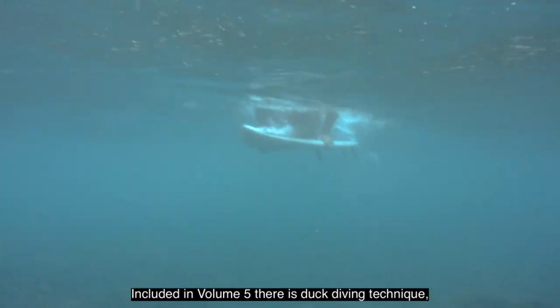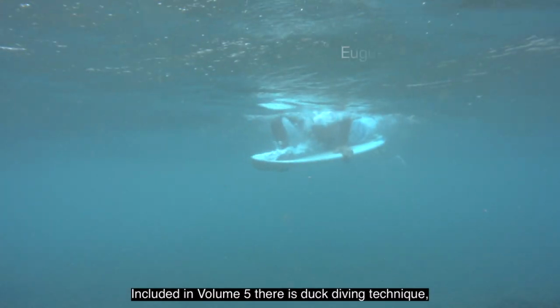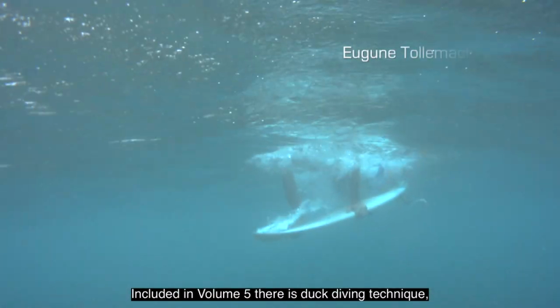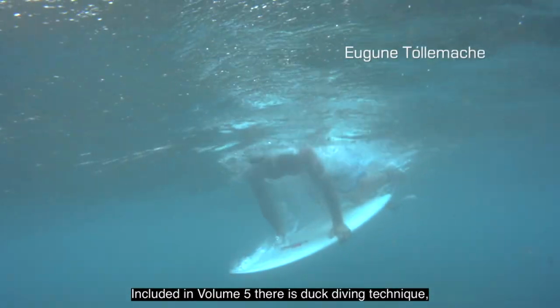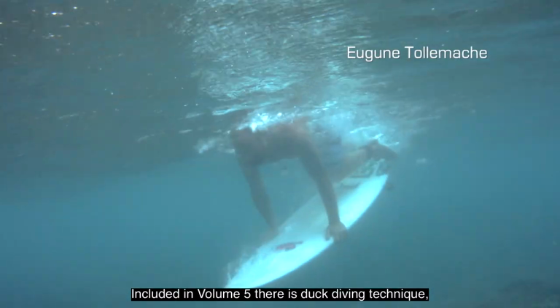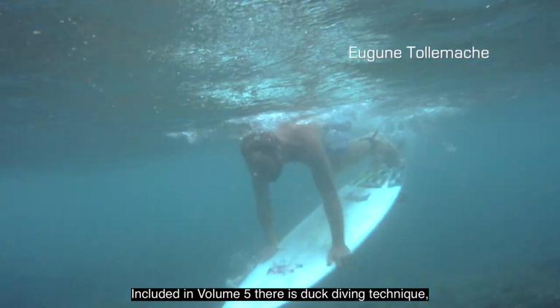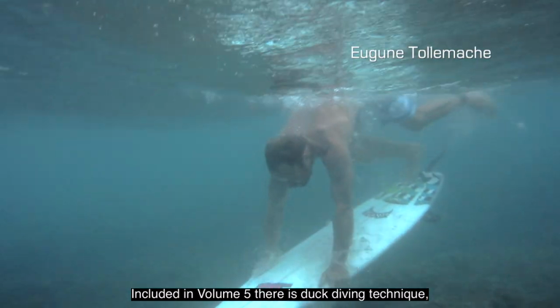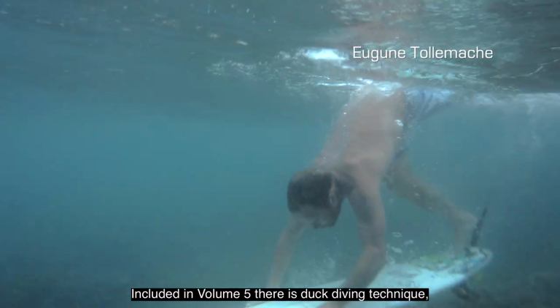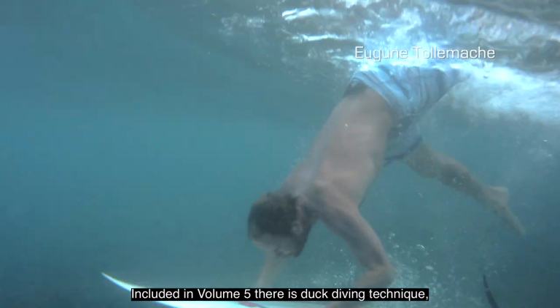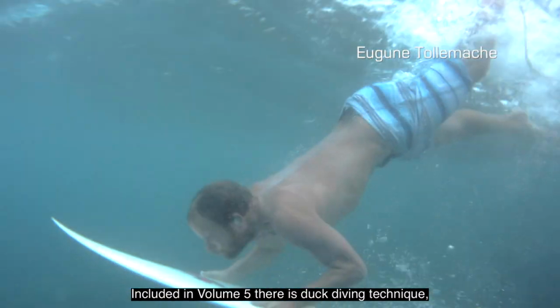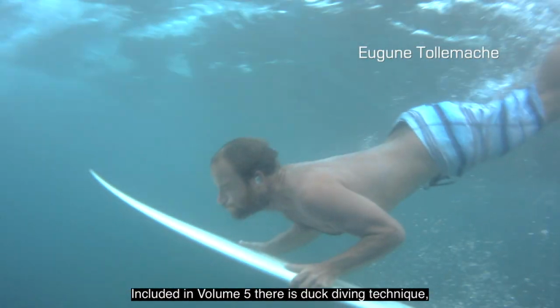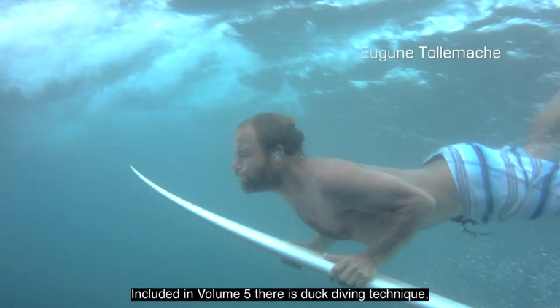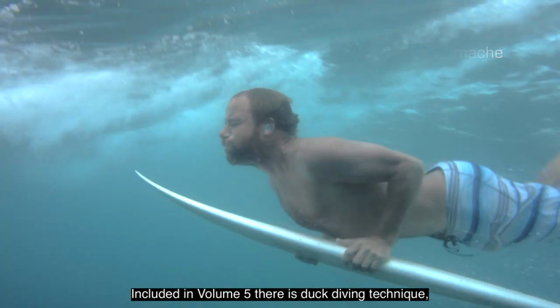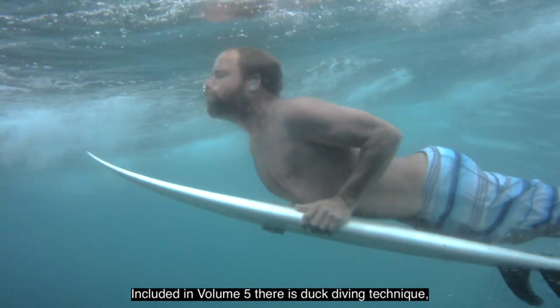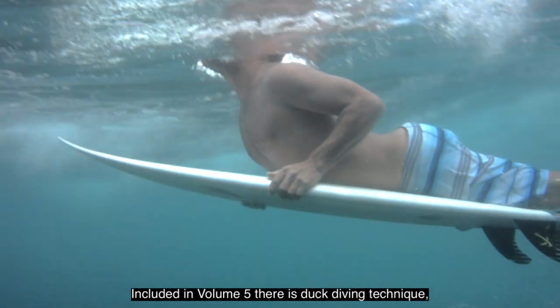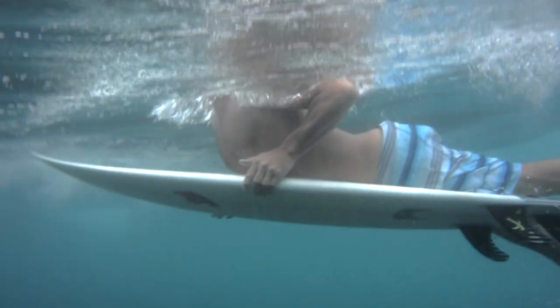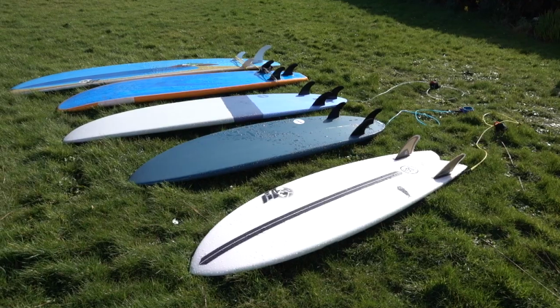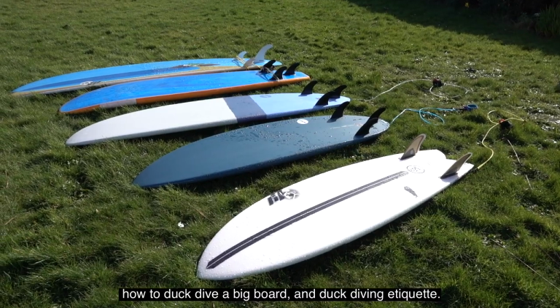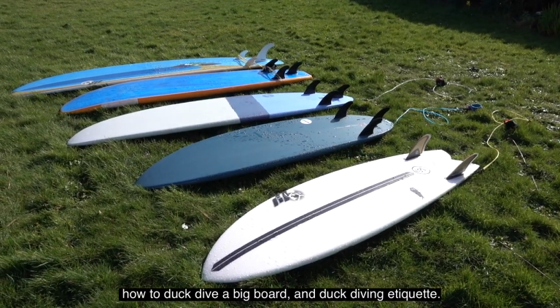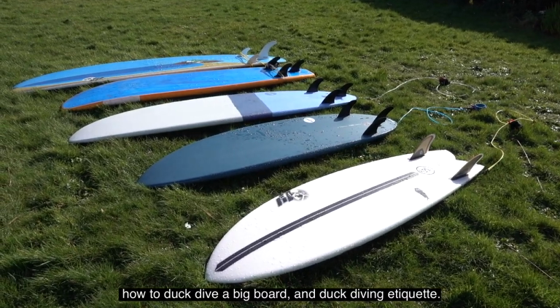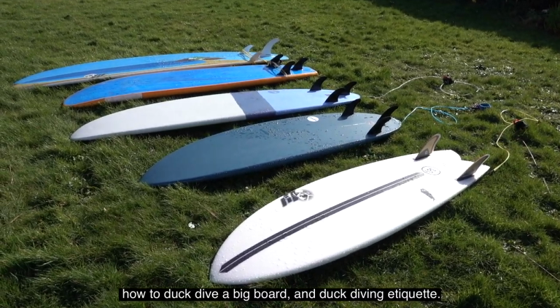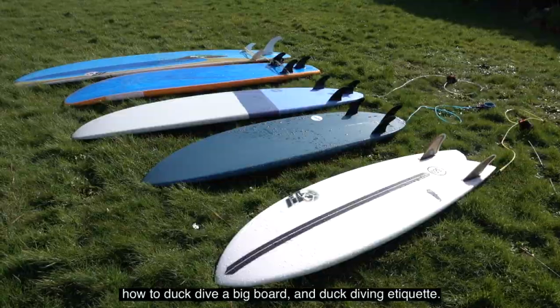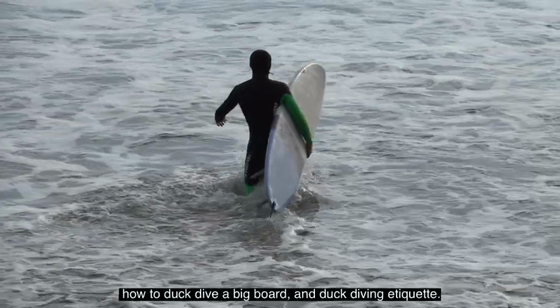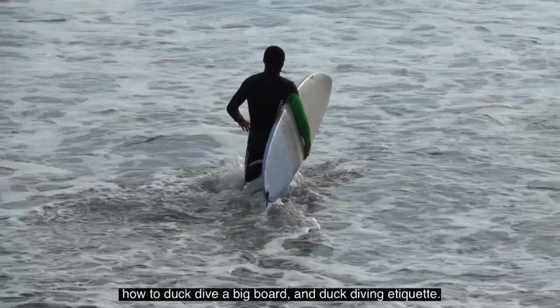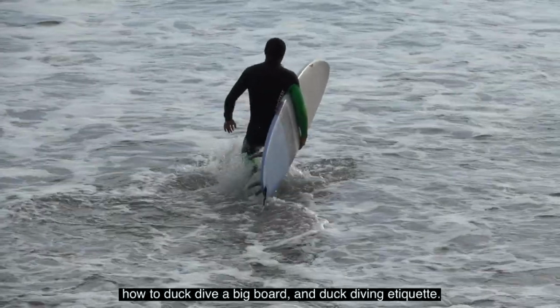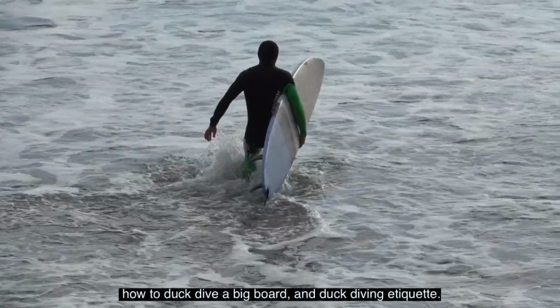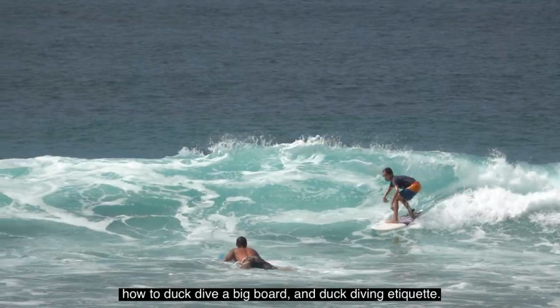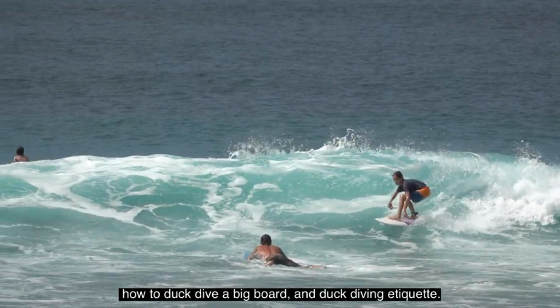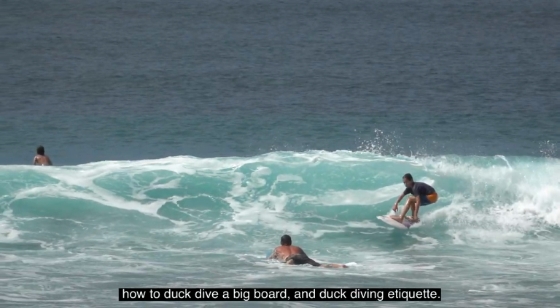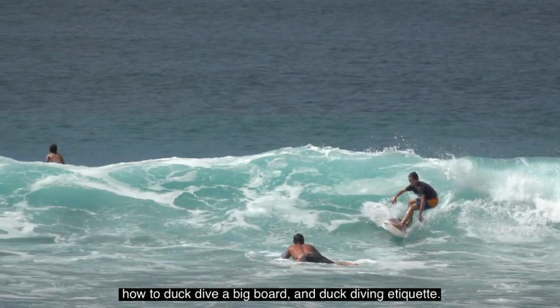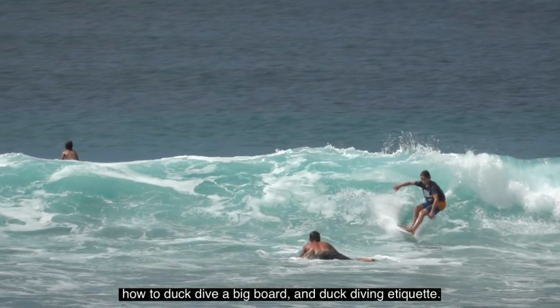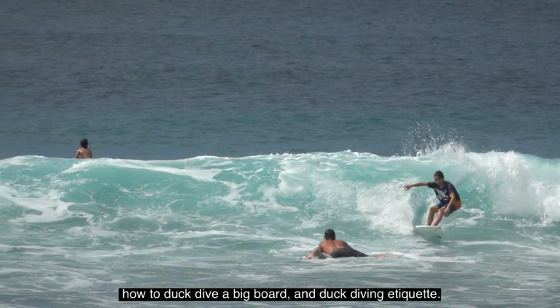Included in Volume 5, there is Duck Diving Technique, How to Duck Dive a Big Board, and Duck Diving Etiquette.